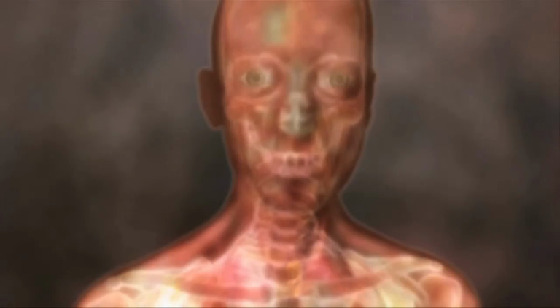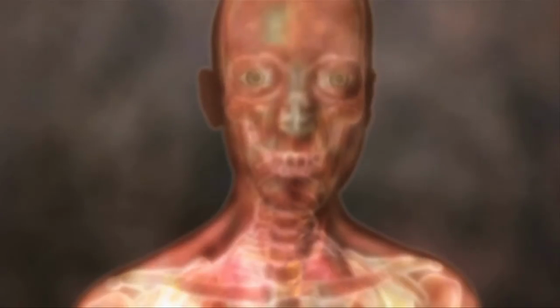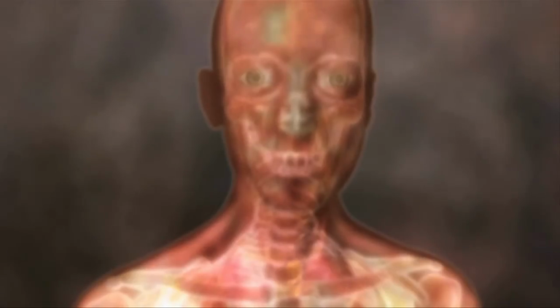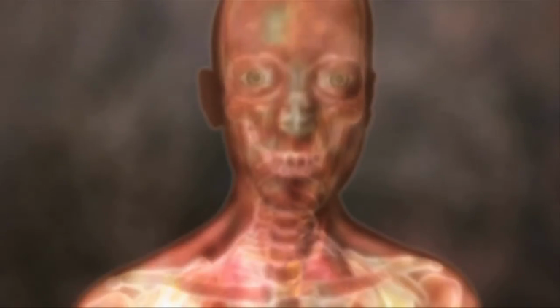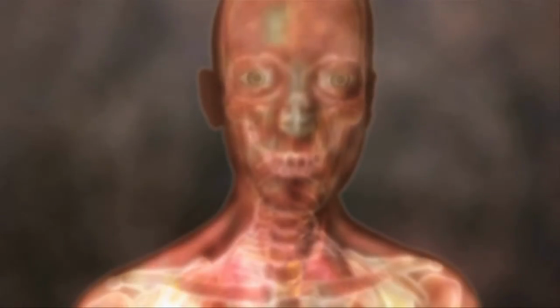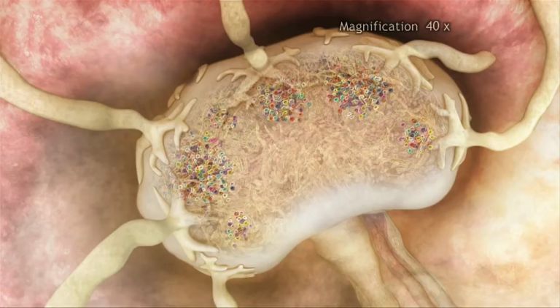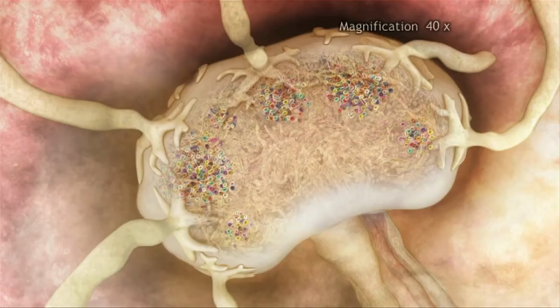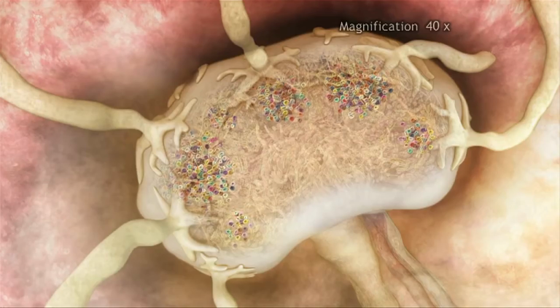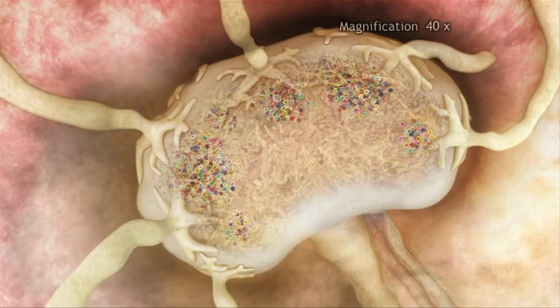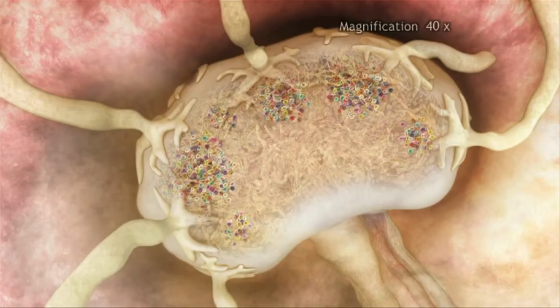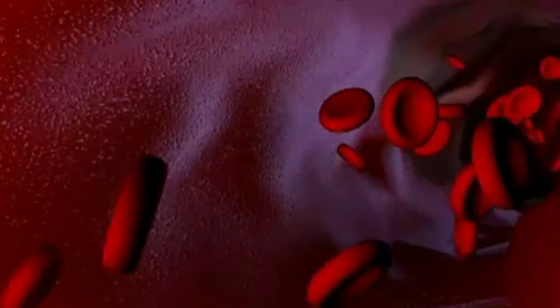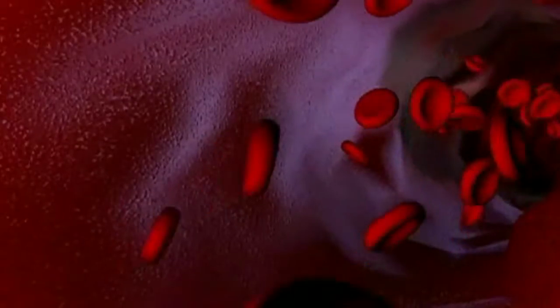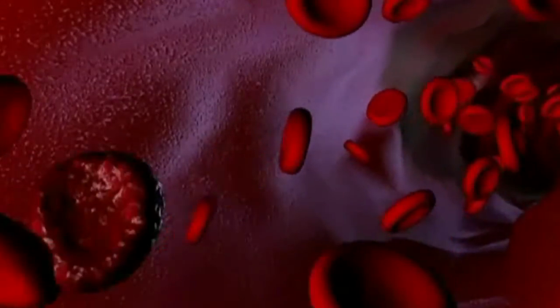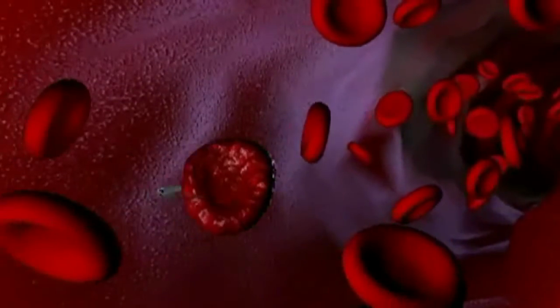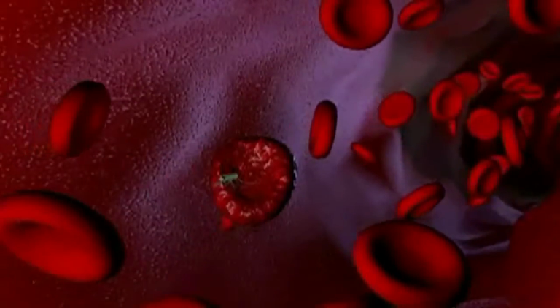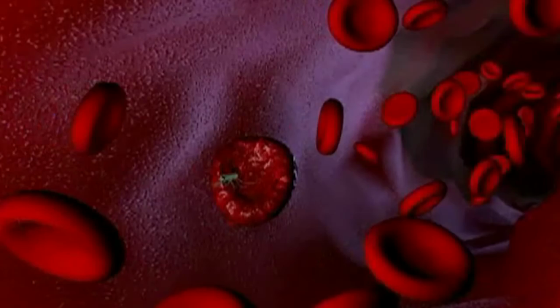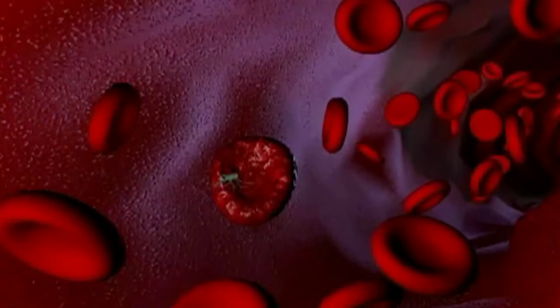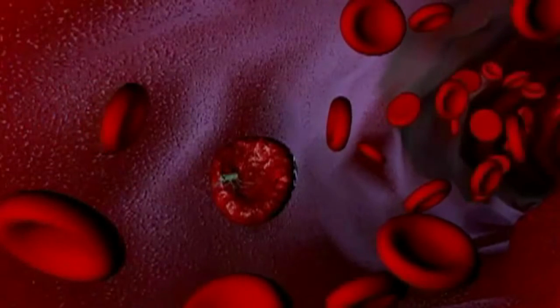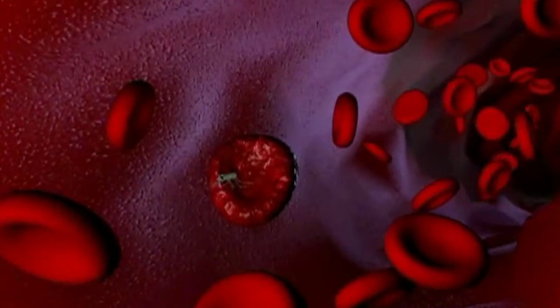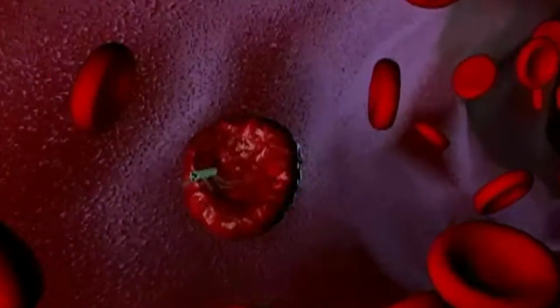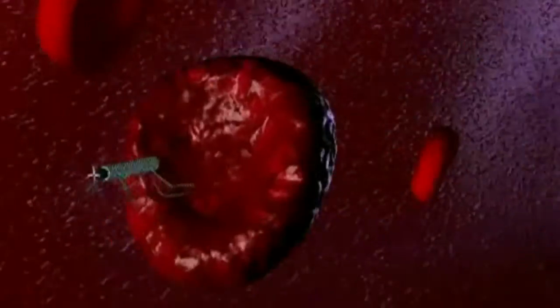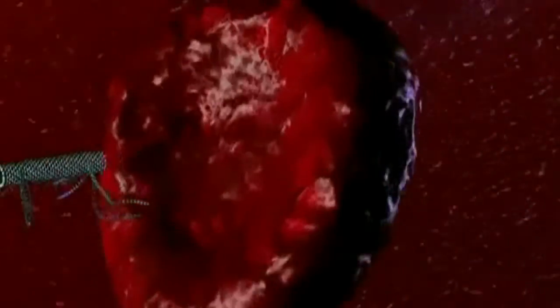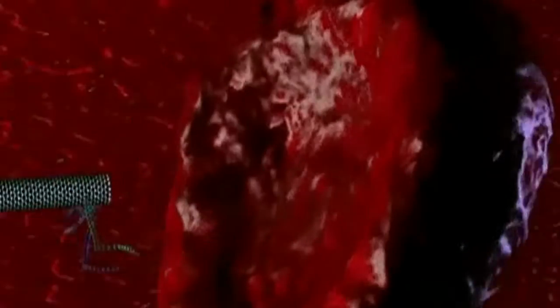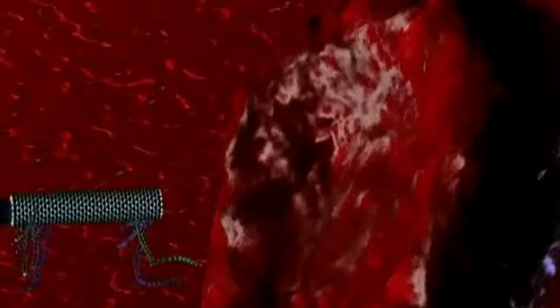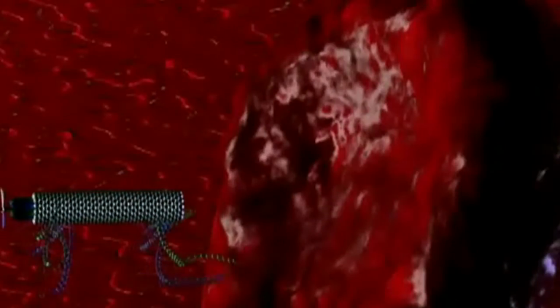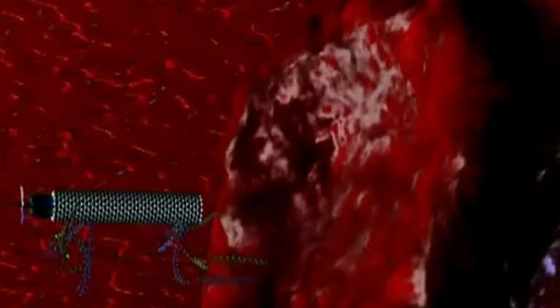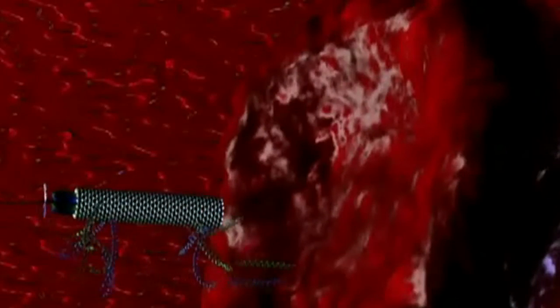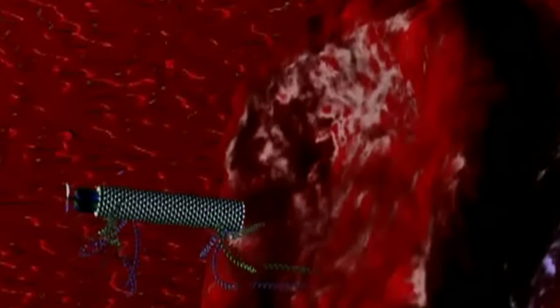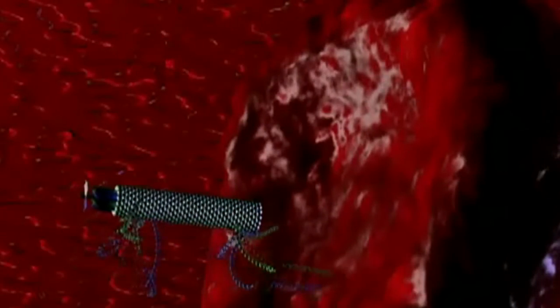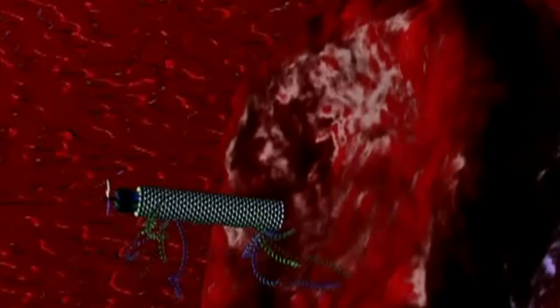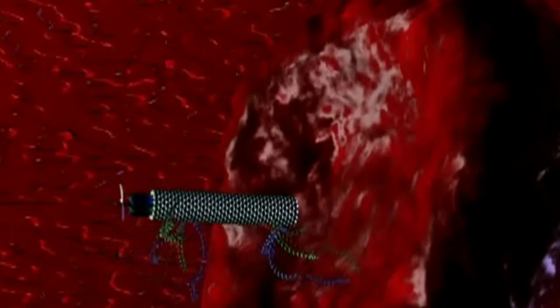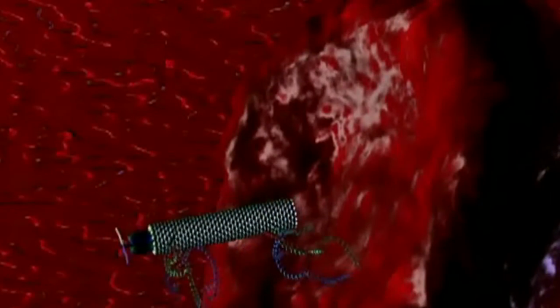In the future, nanomedicines could patrol your body, hunting down diseases and zapping problems.